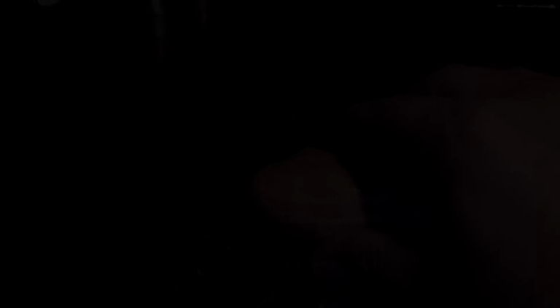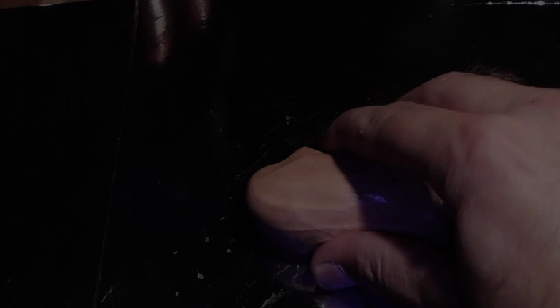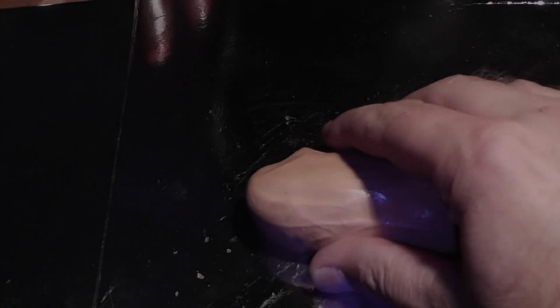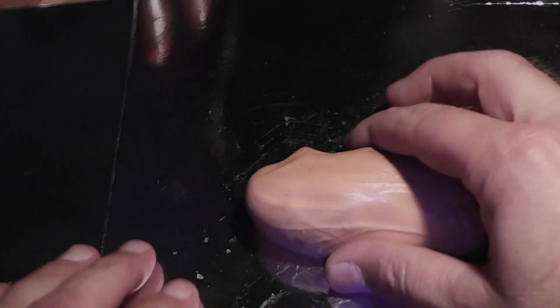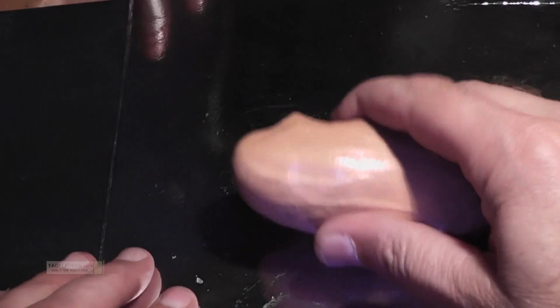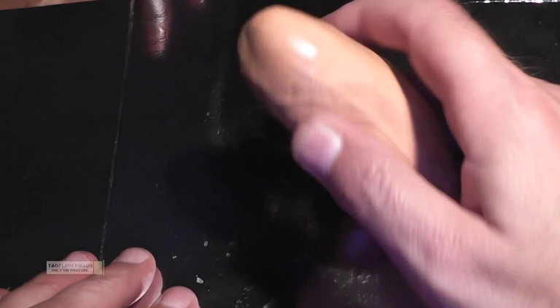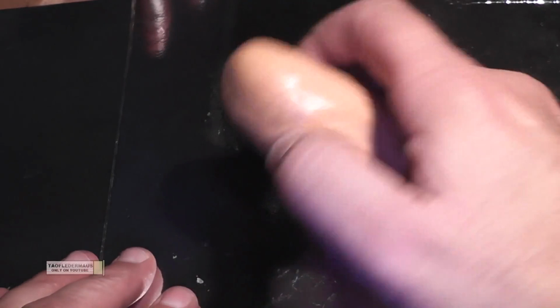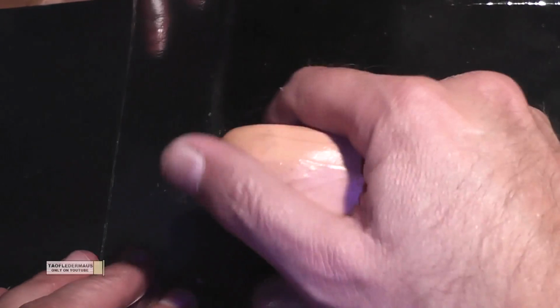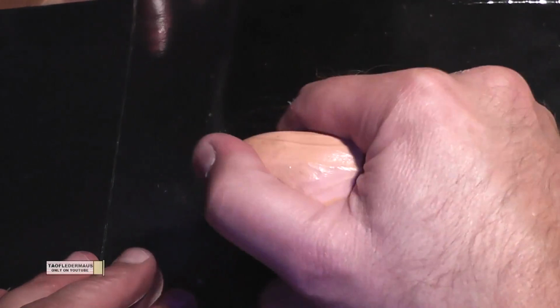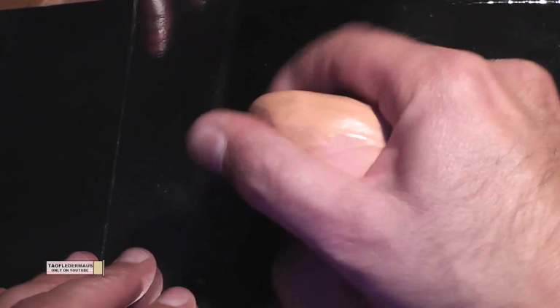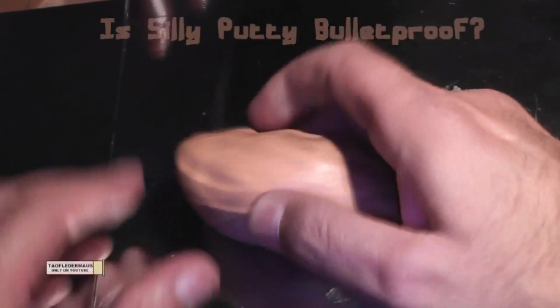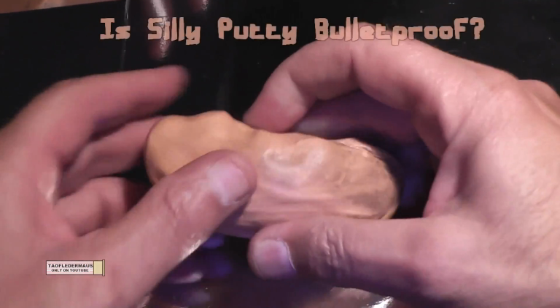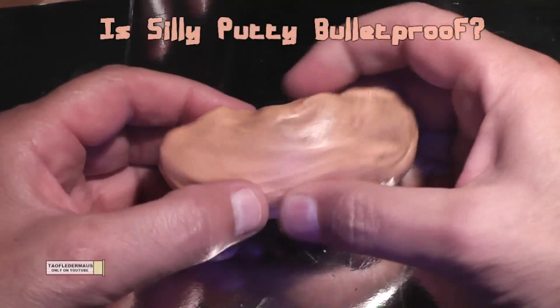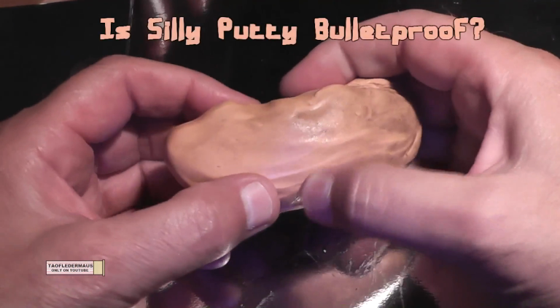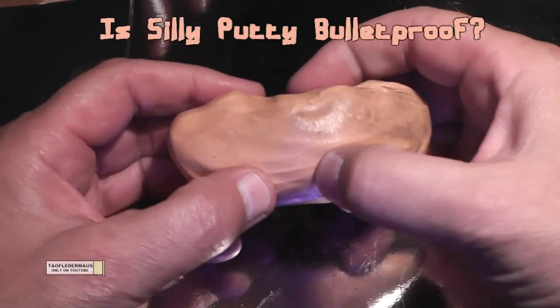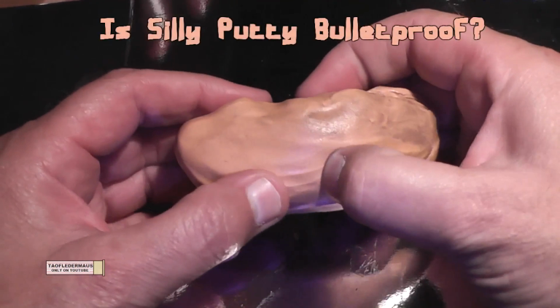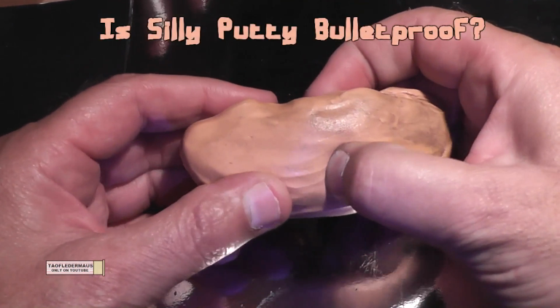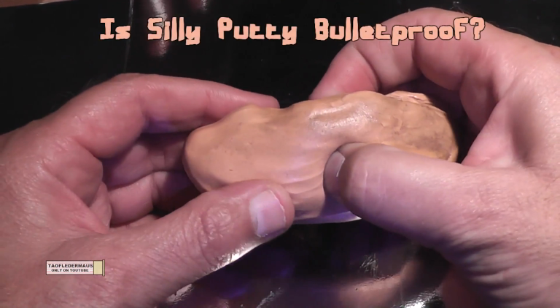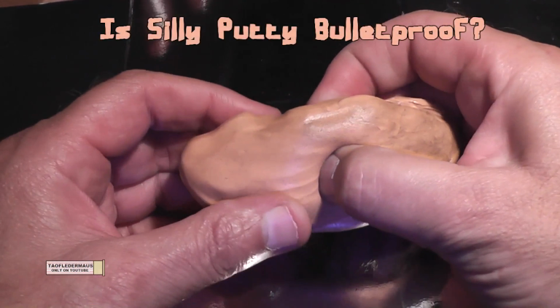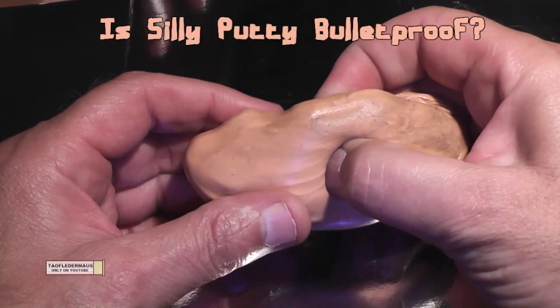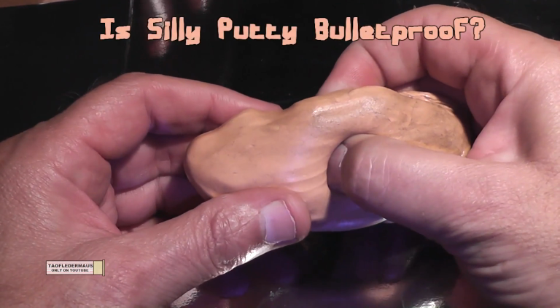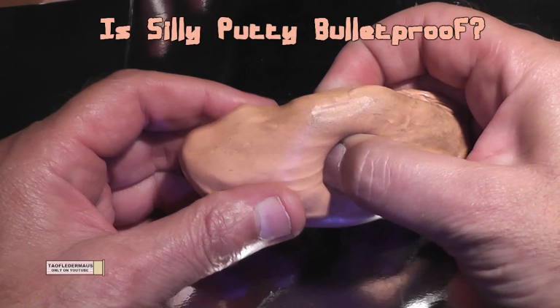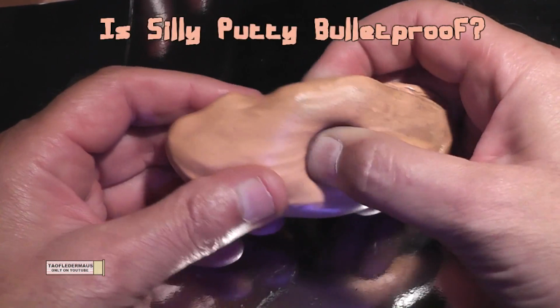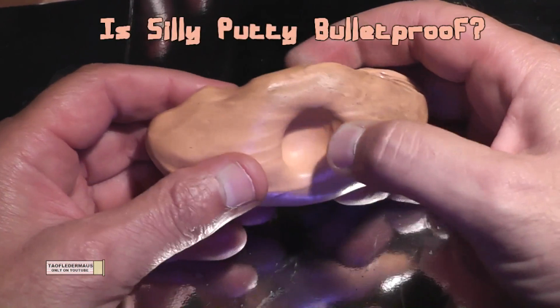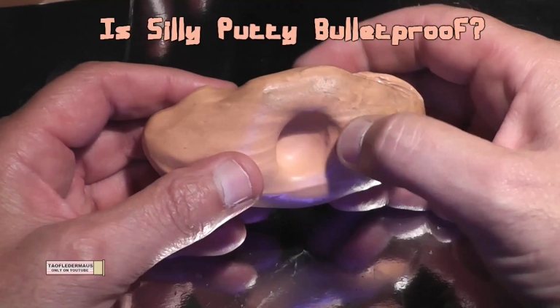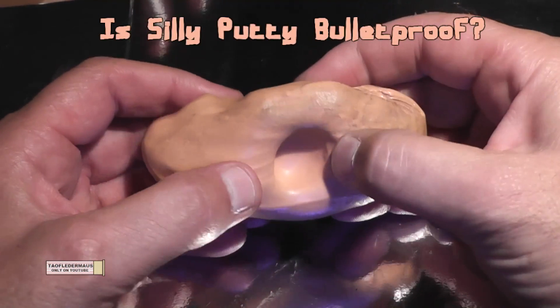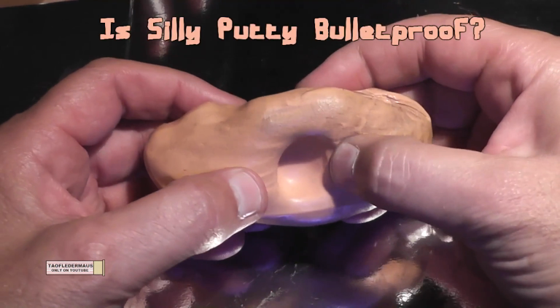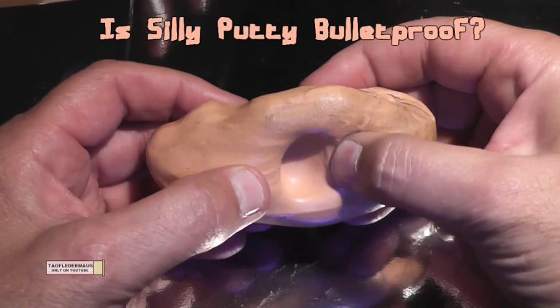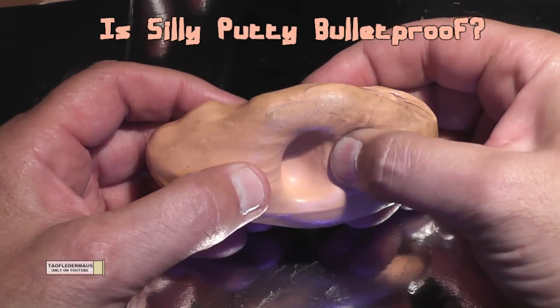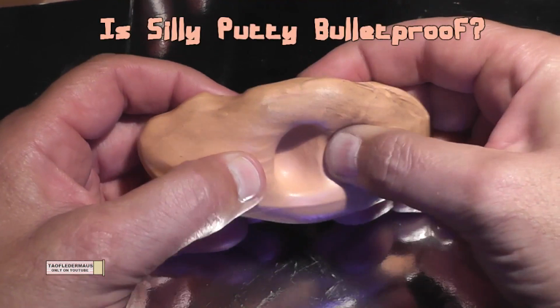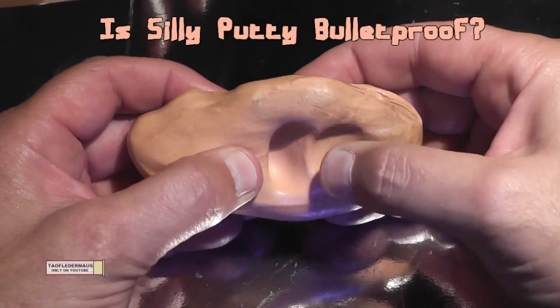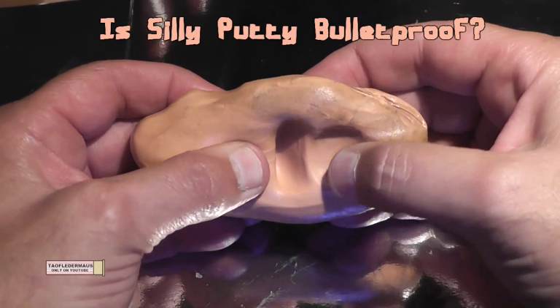Hello everyone, this is Jeff of Tauflater Mouse. Today we're going to find out if Silly Putty is bulletproof.